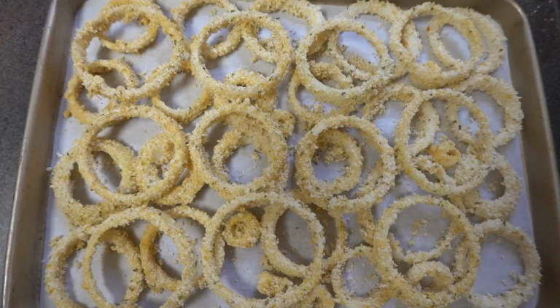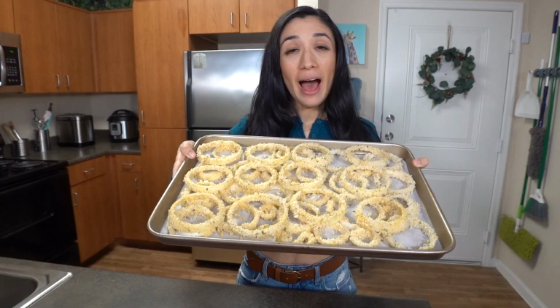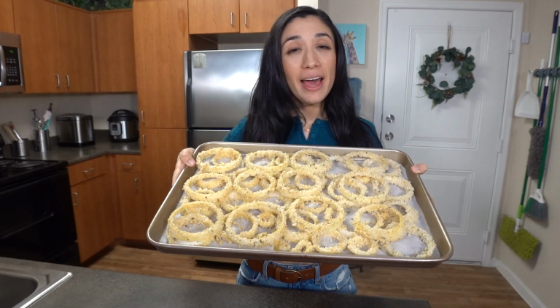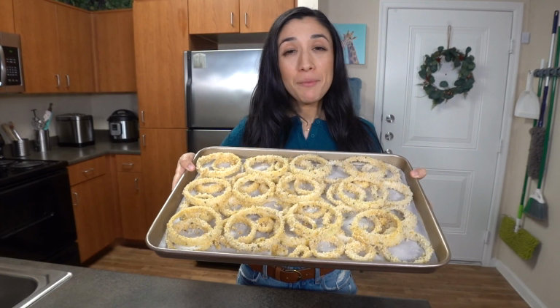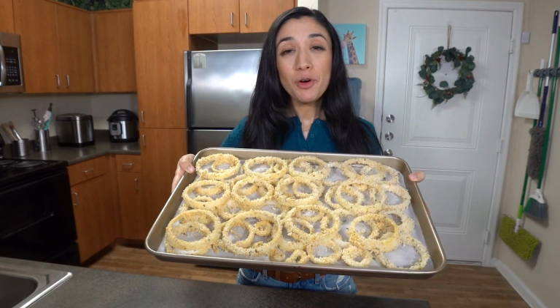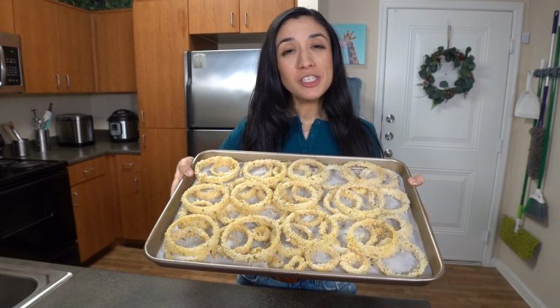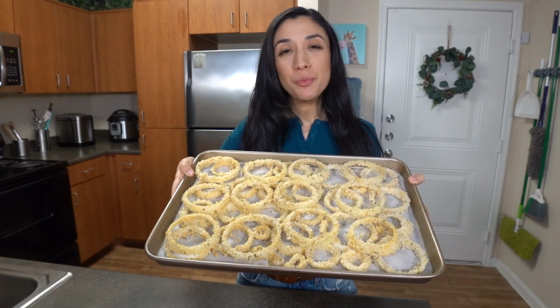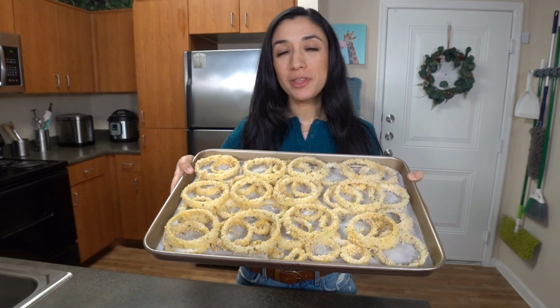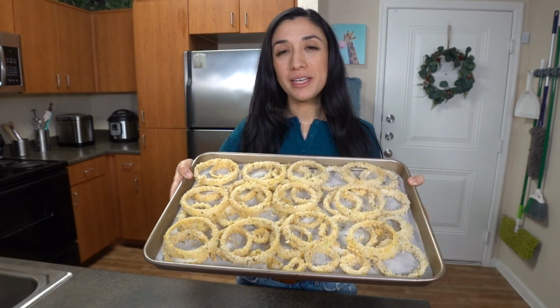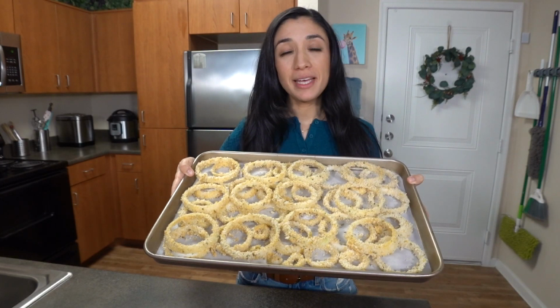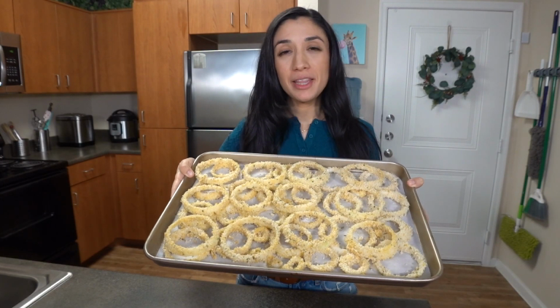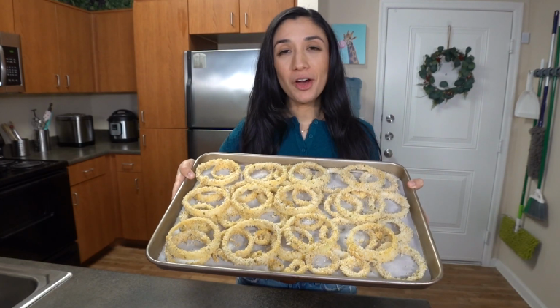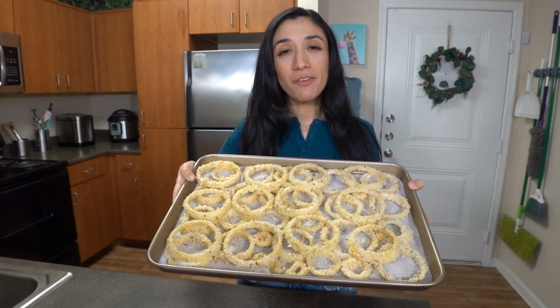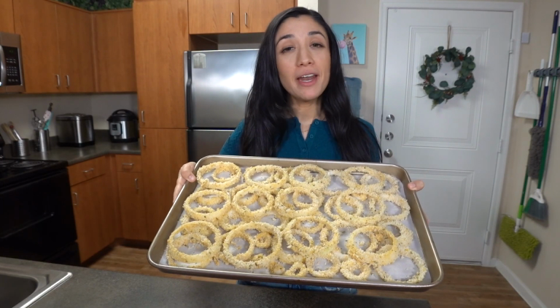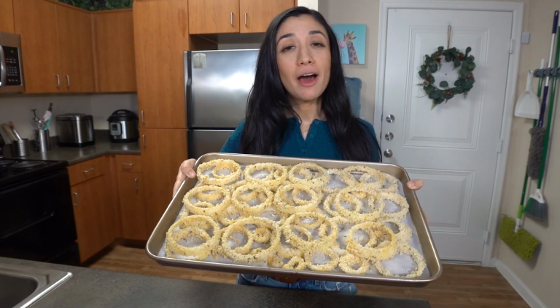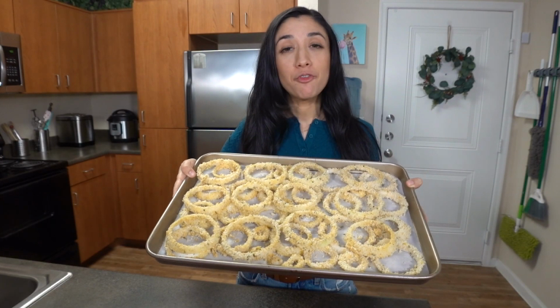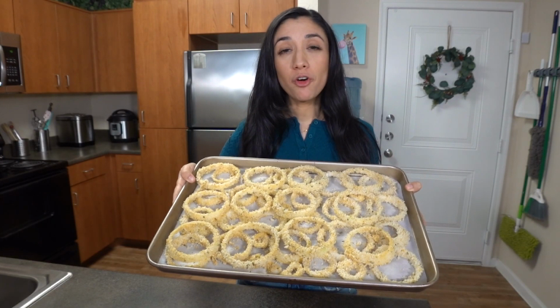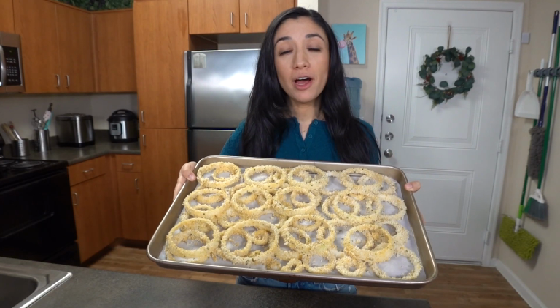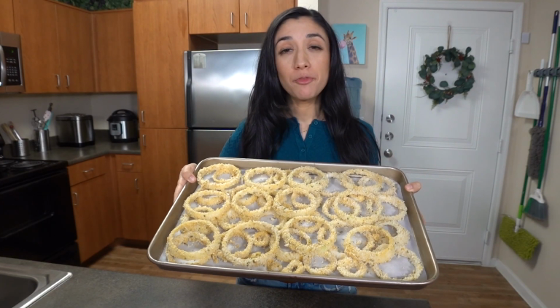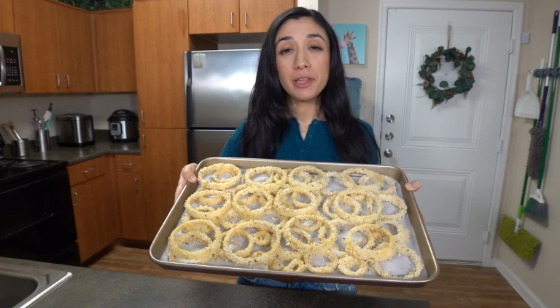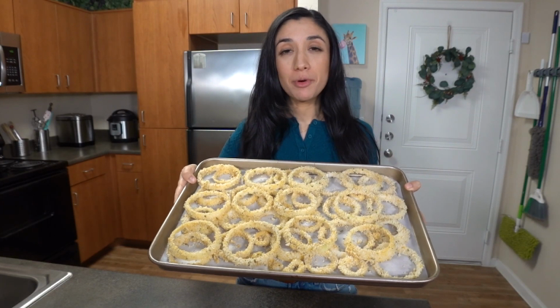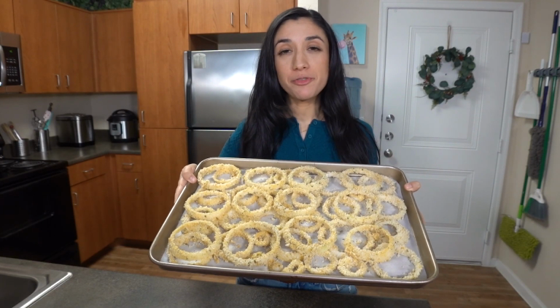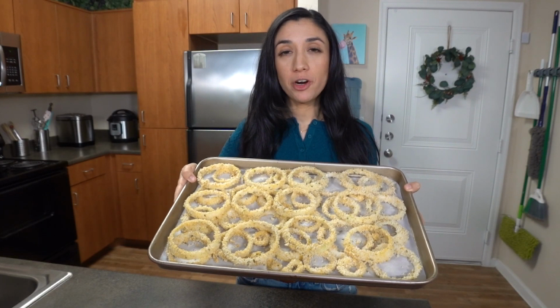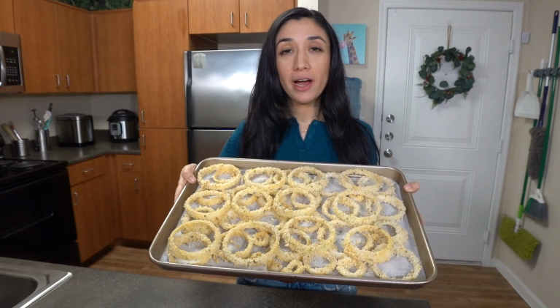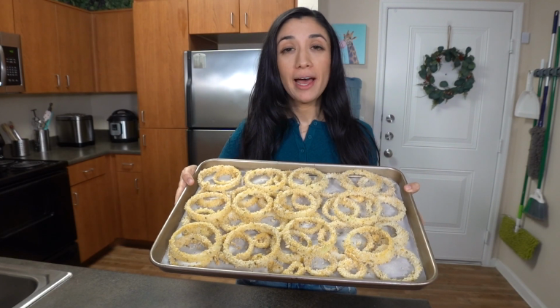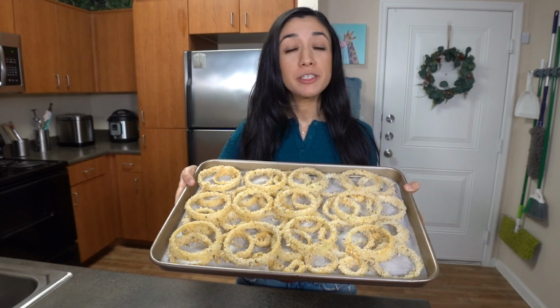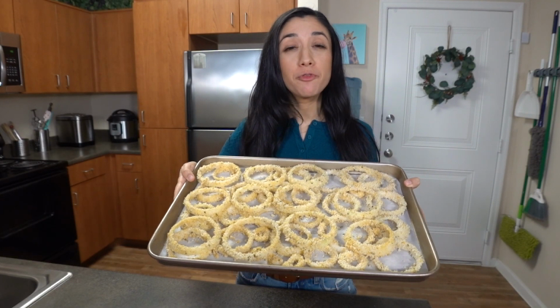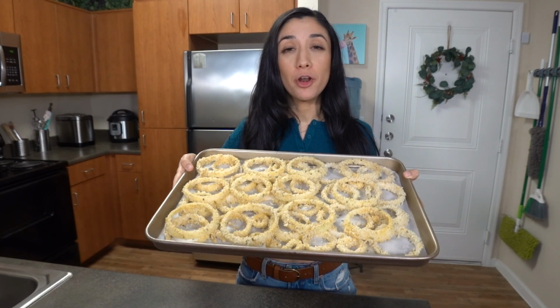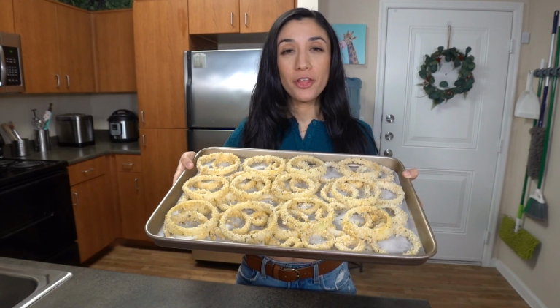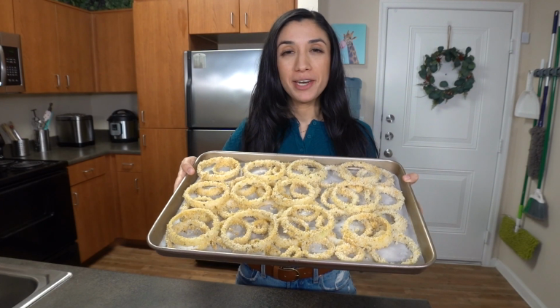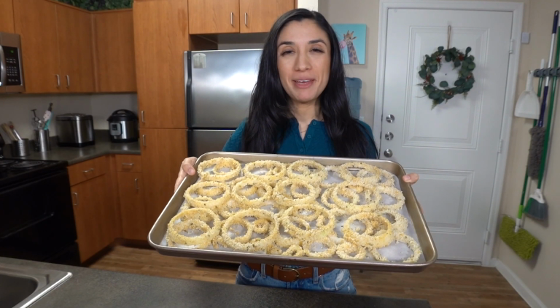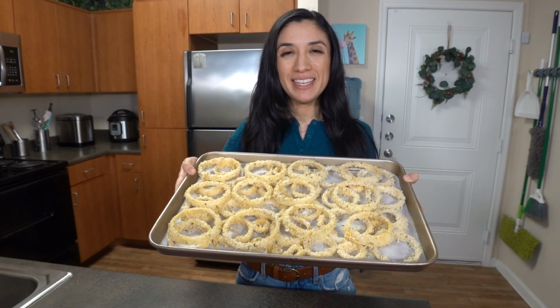I'm going to put this in the oven at 400 degrees Fahrenheit for 30 minutes.